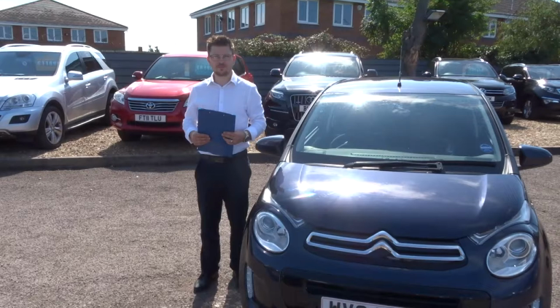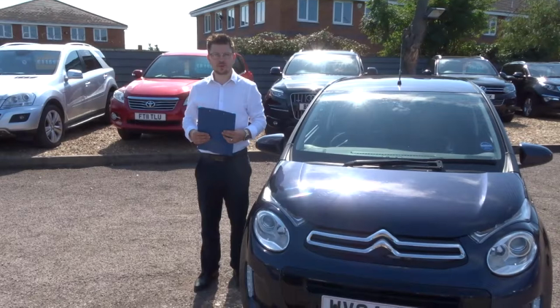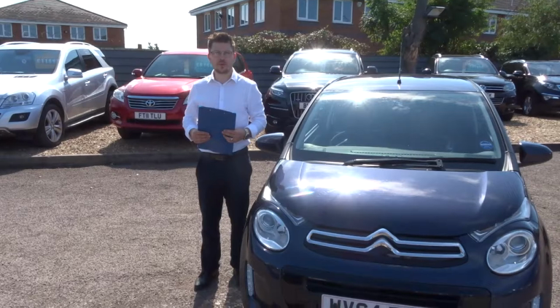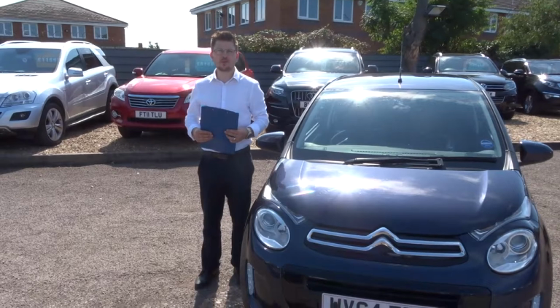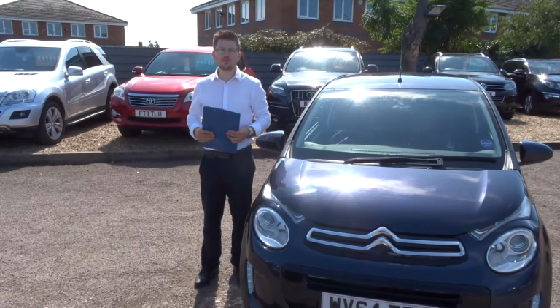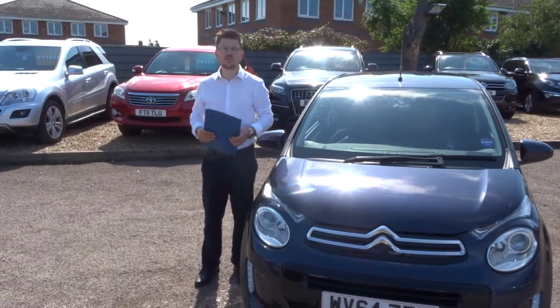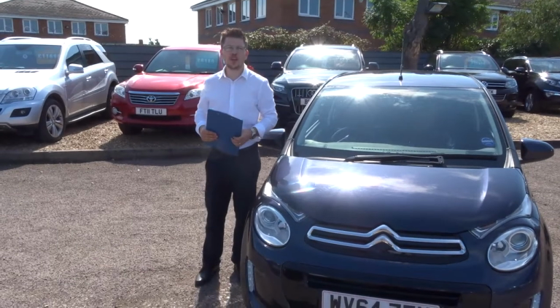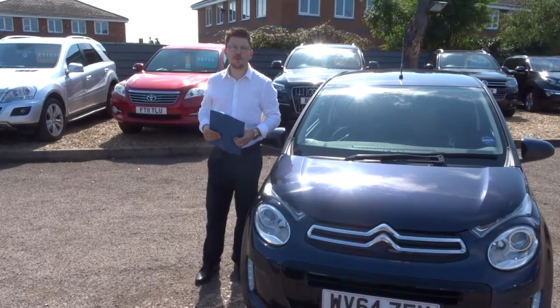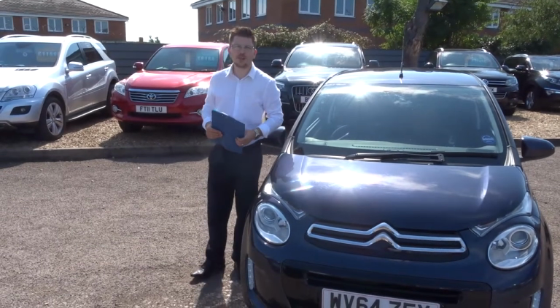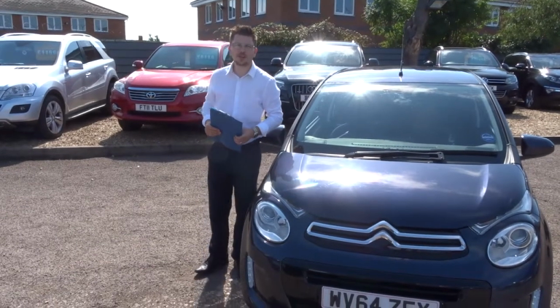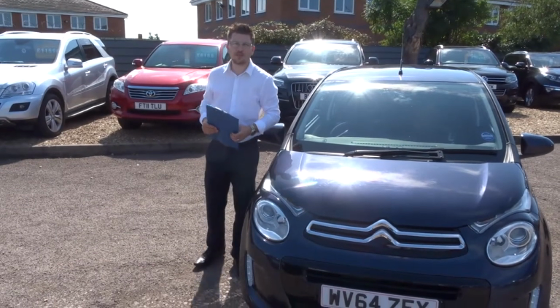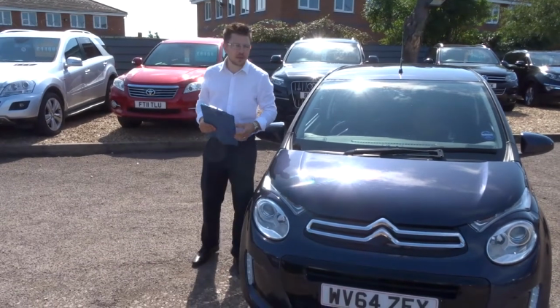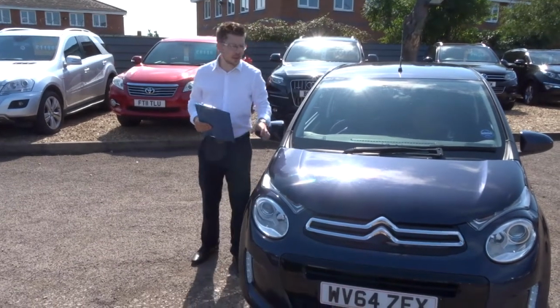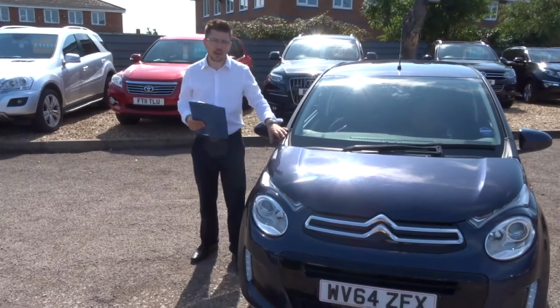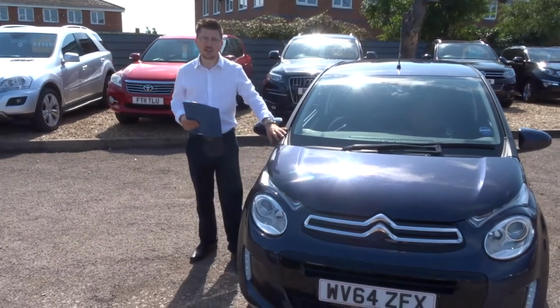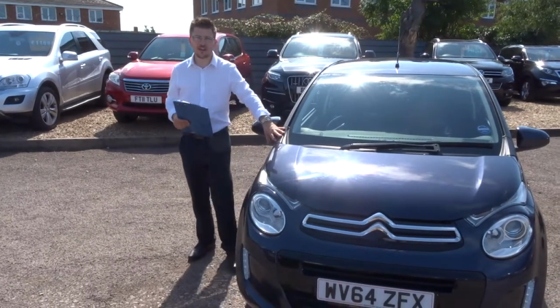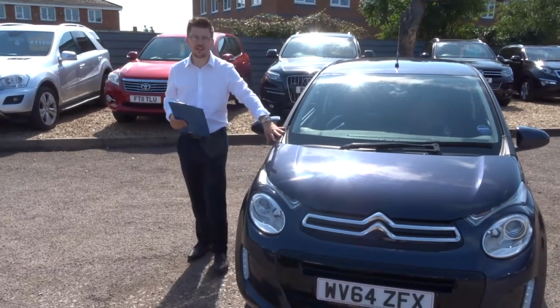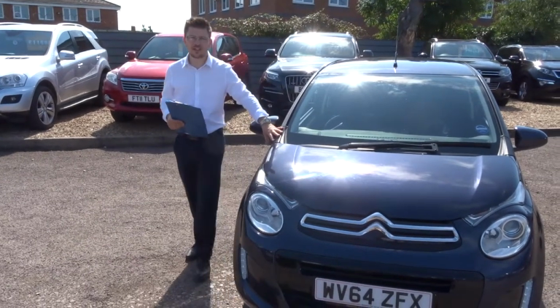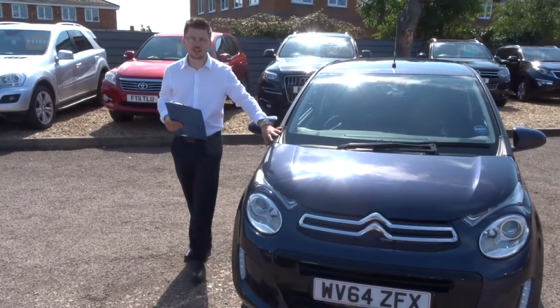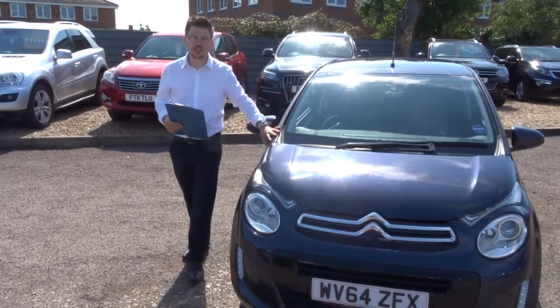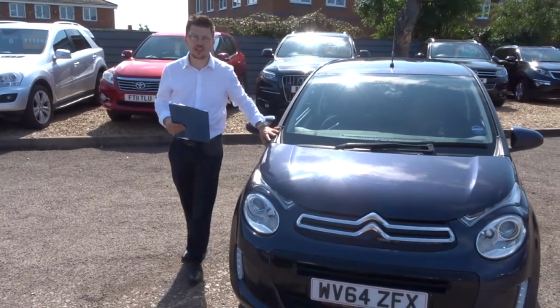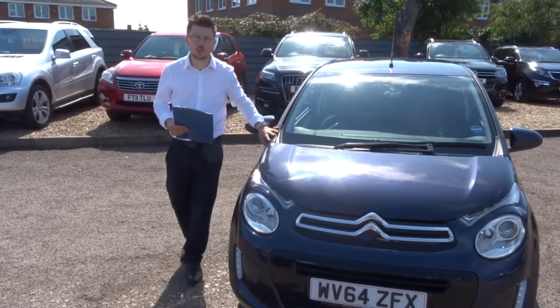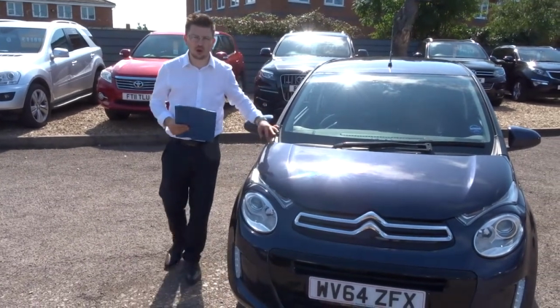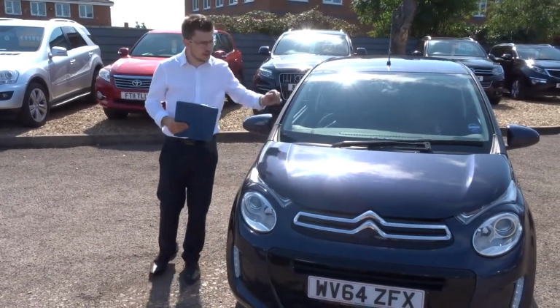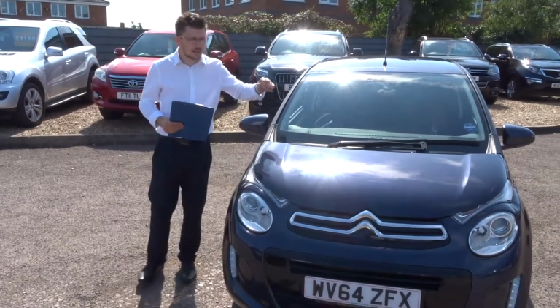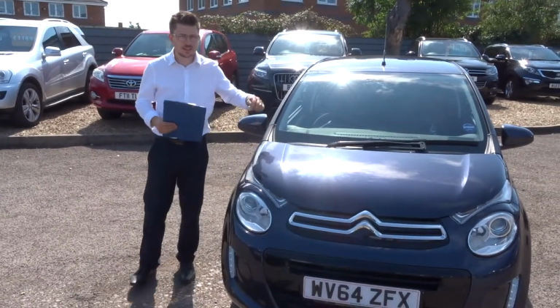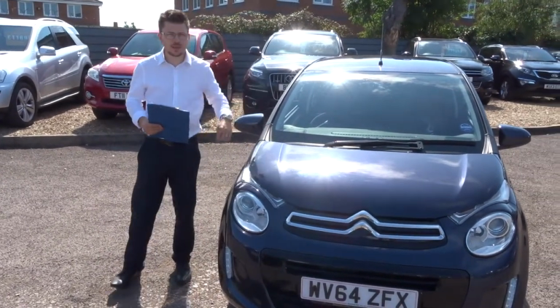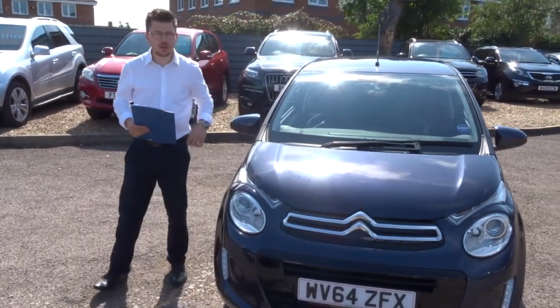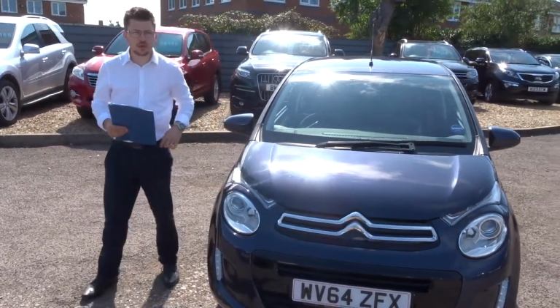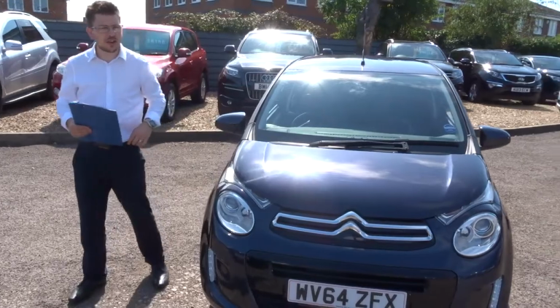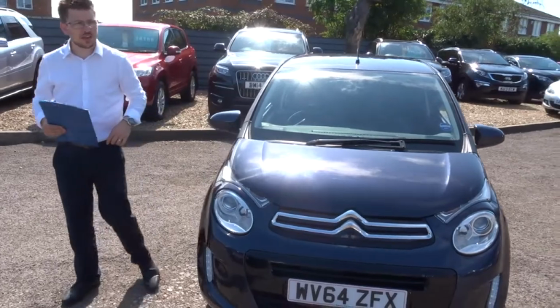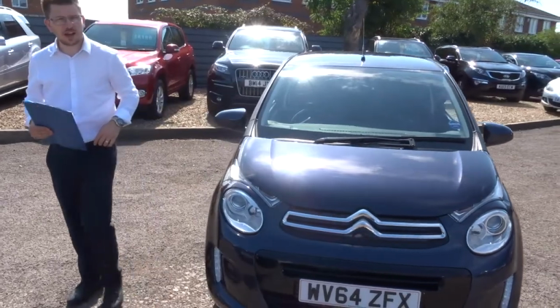Welcome to Country Car, my name is Tom. Here we have a lovely Citroen C1. Let's give you a walk around the car.